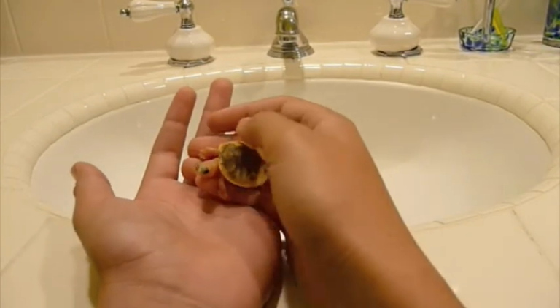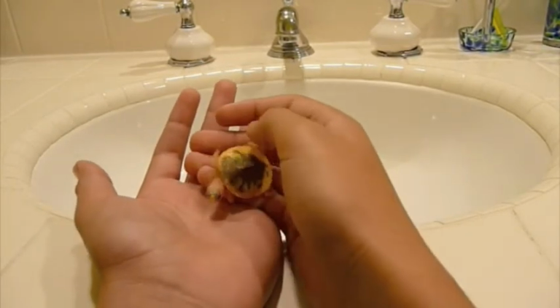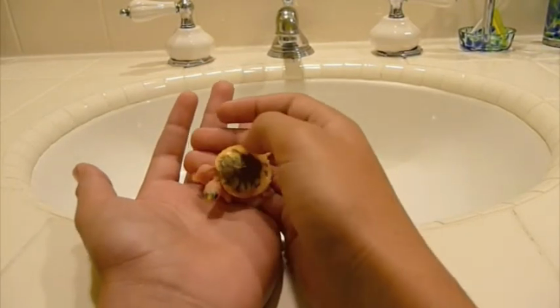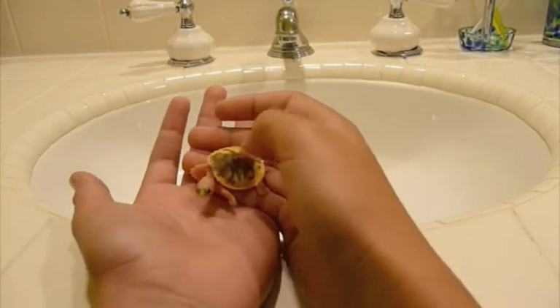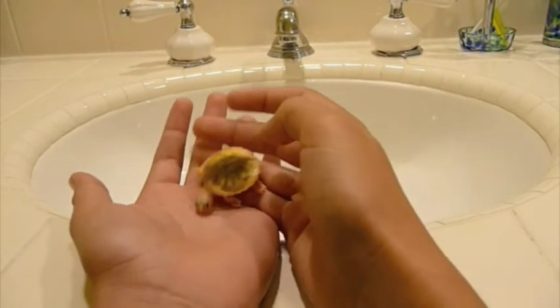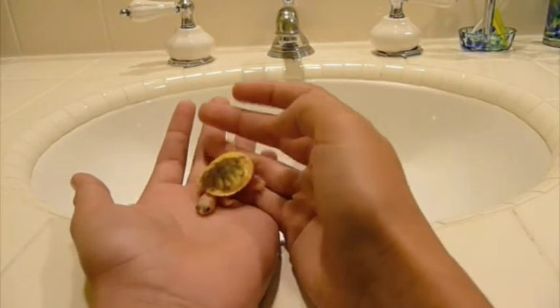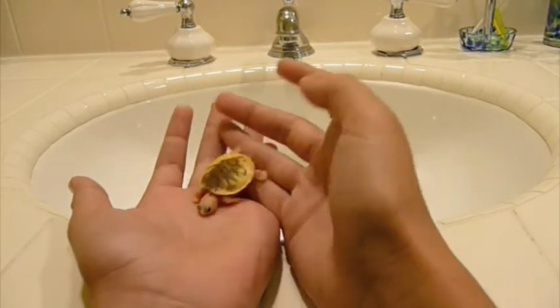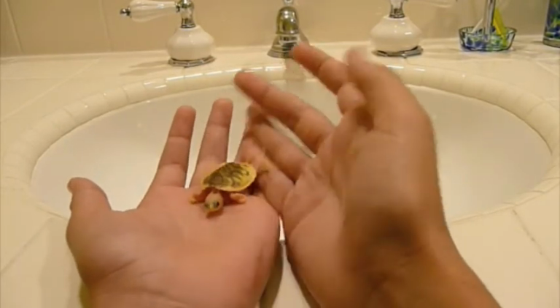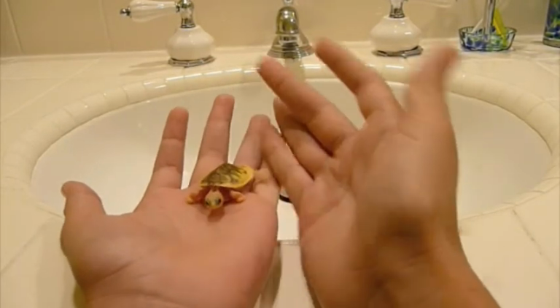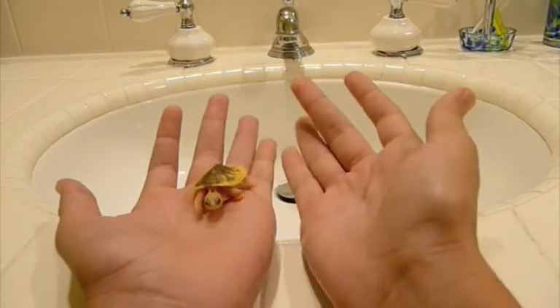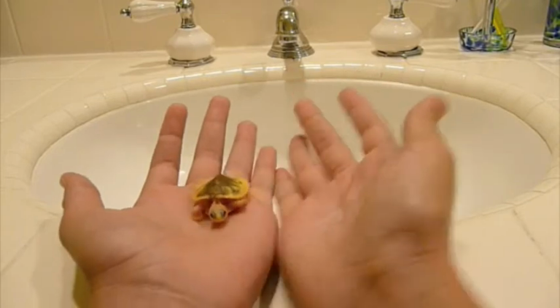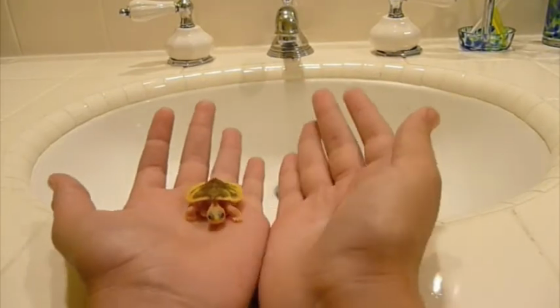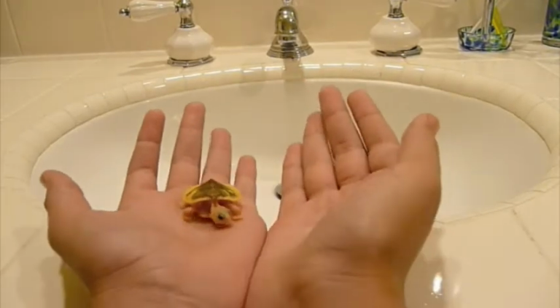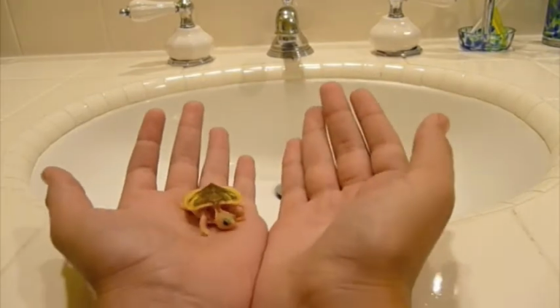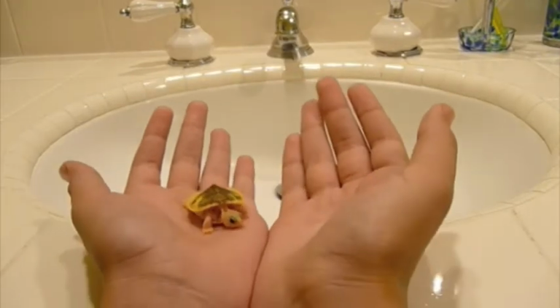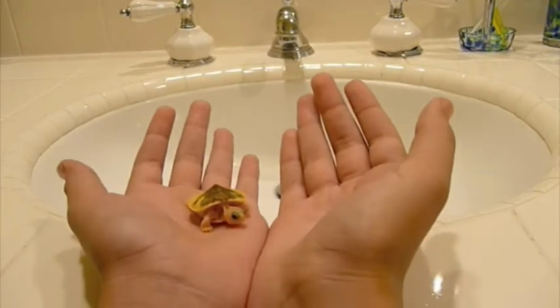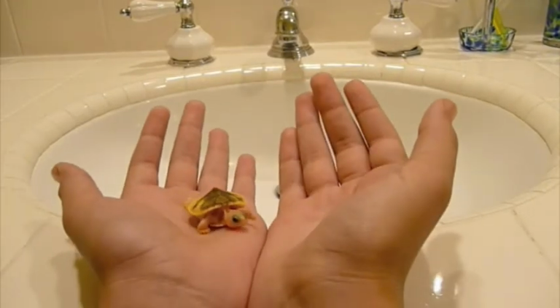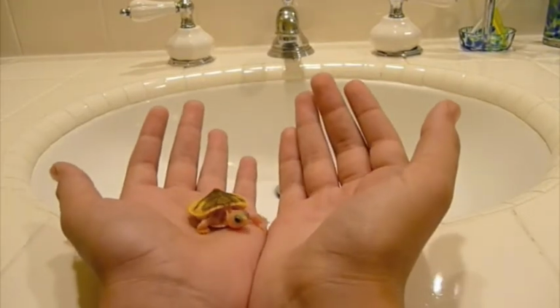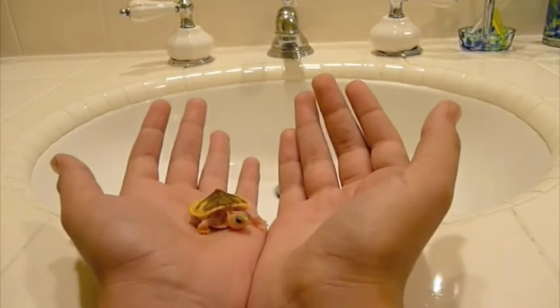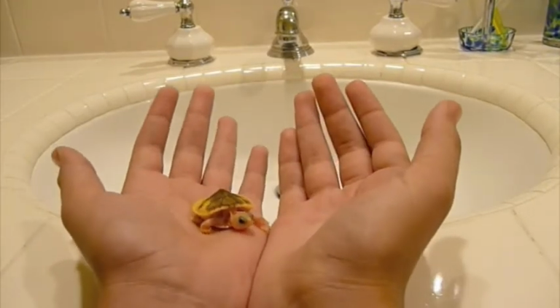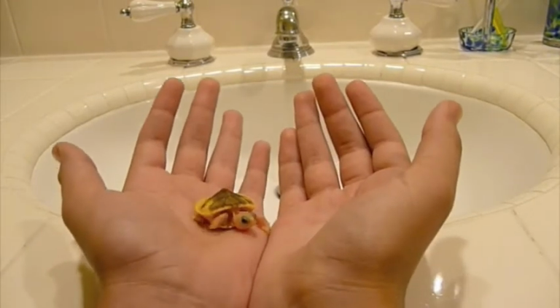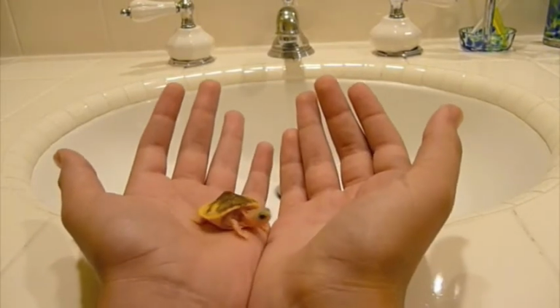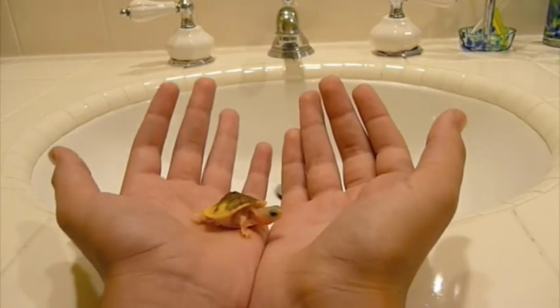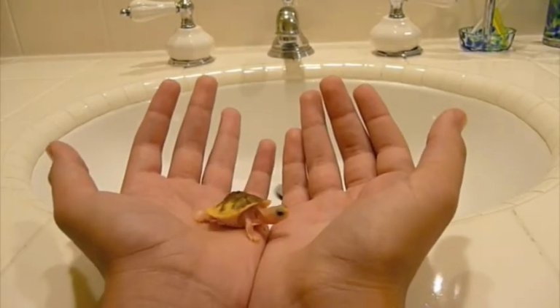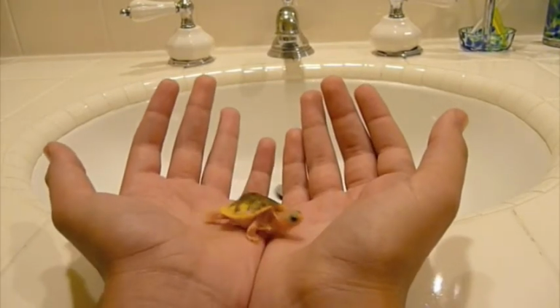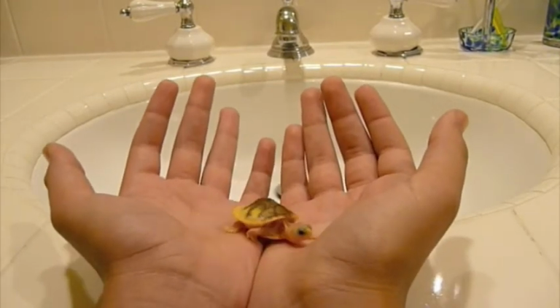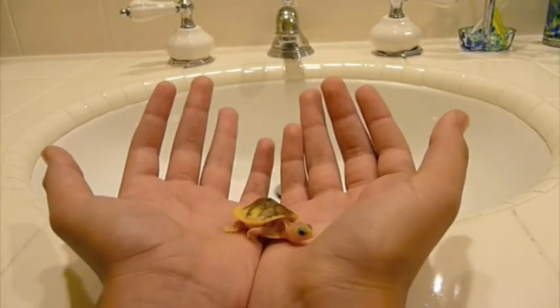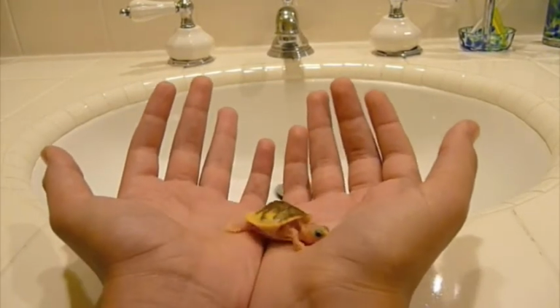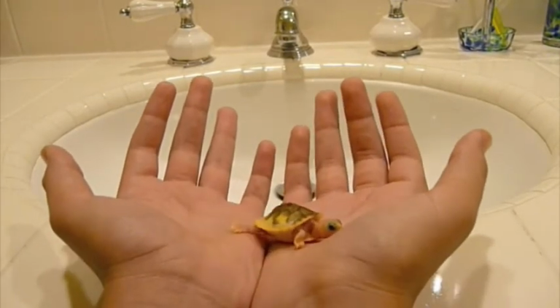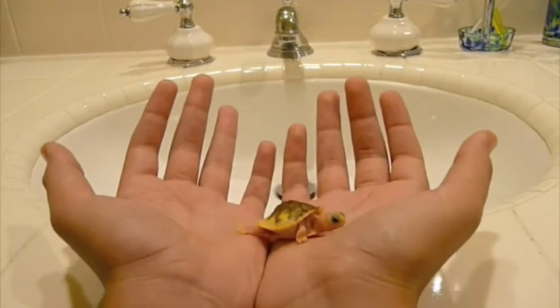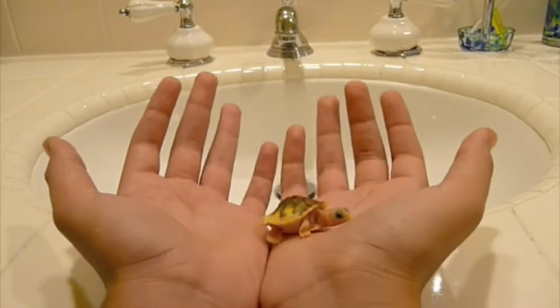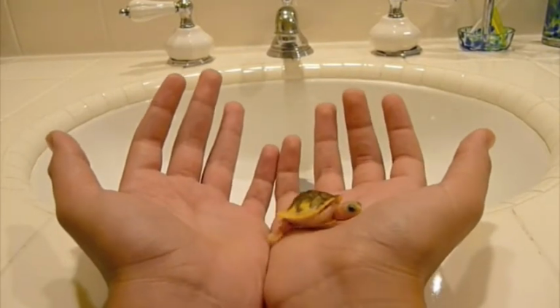Babies need their metabolism to be high or else they will not eat and can die easily. That's important — have their water temperature high so they're always ready to eat when you feed them.